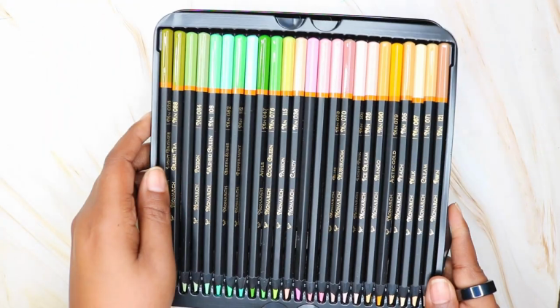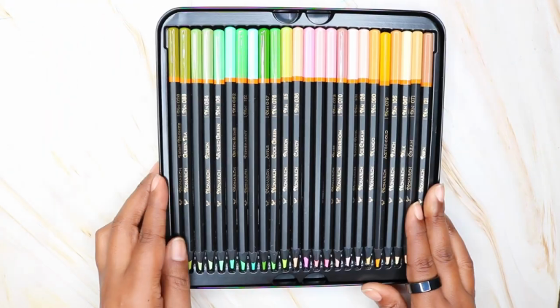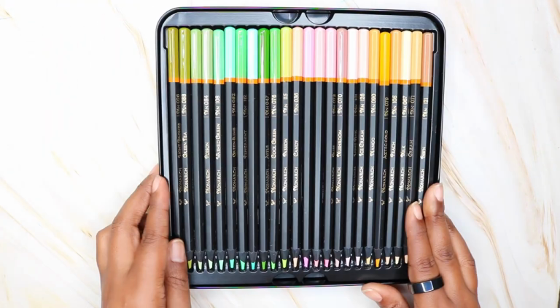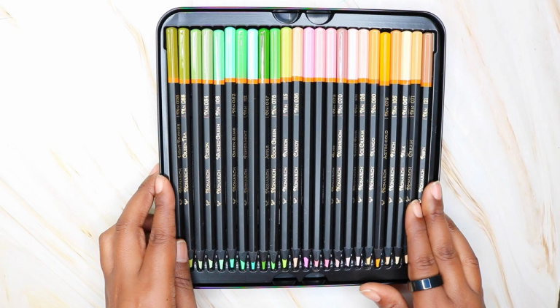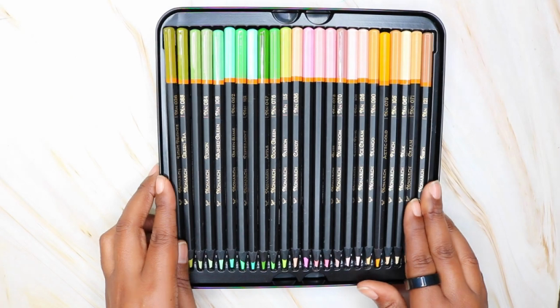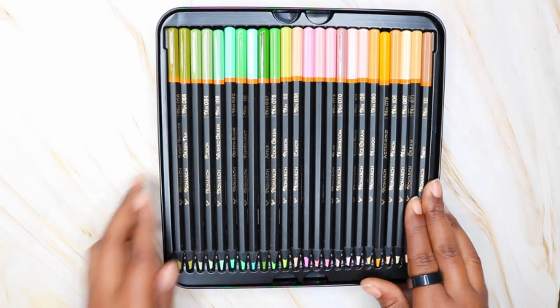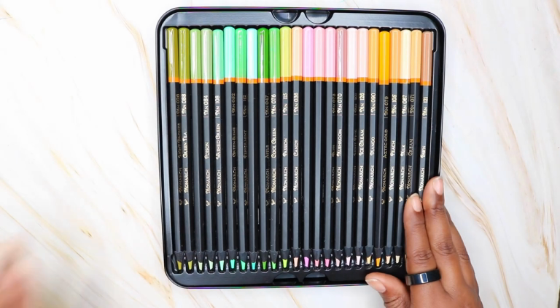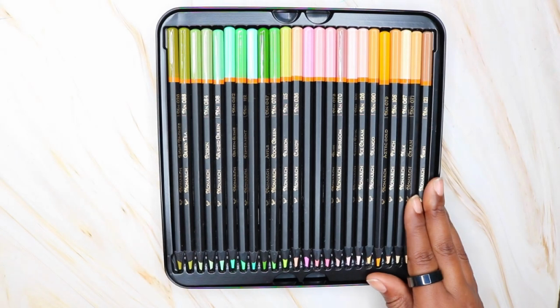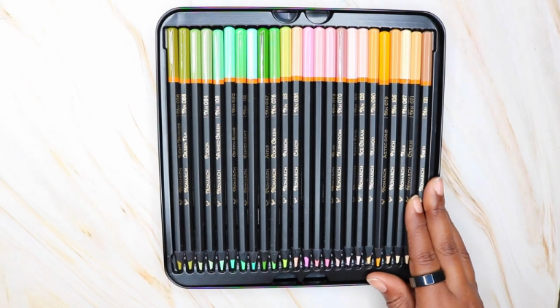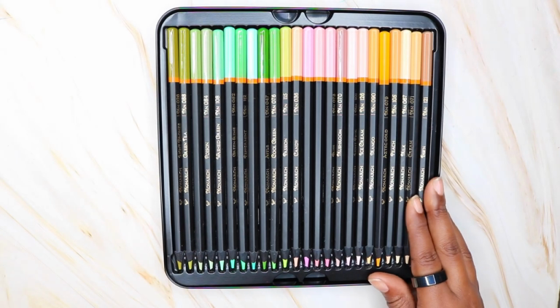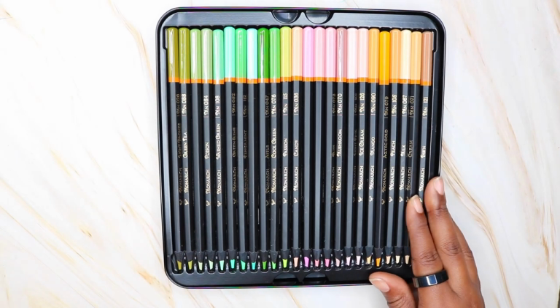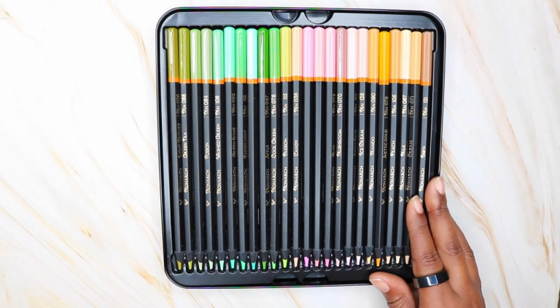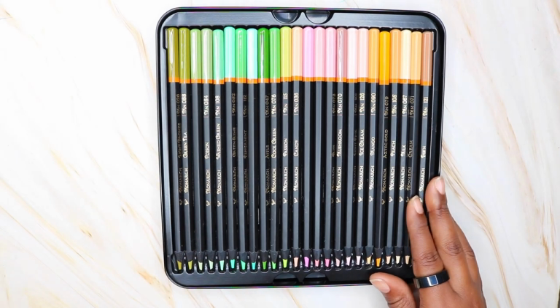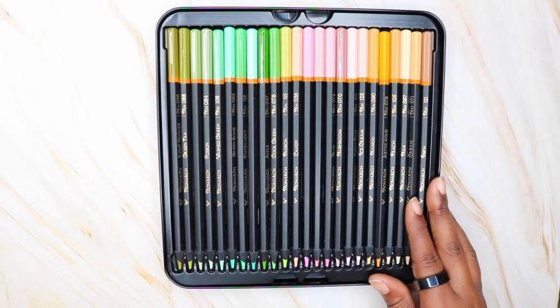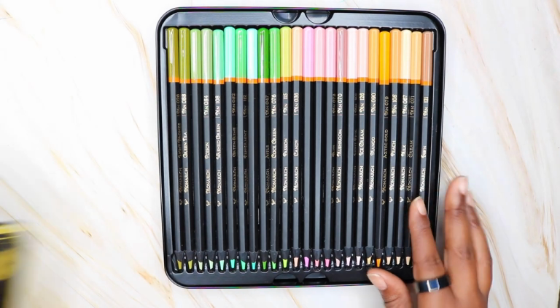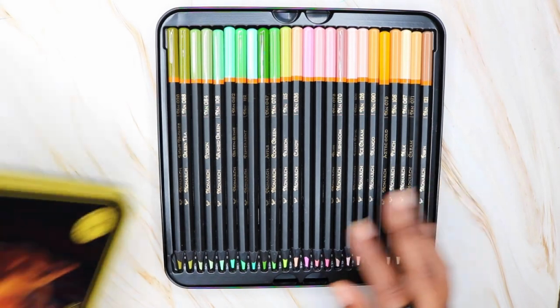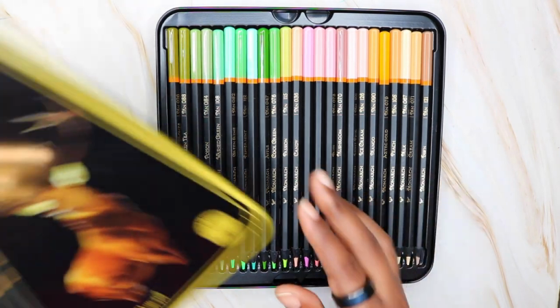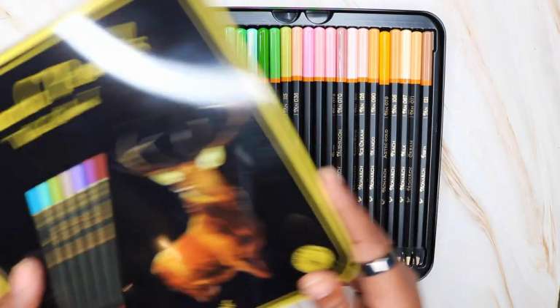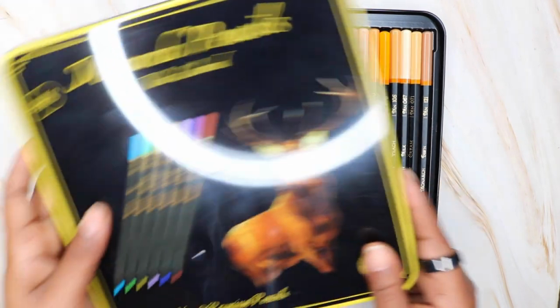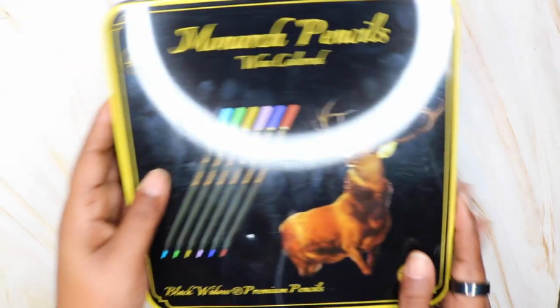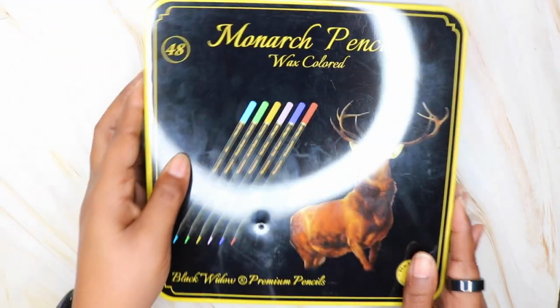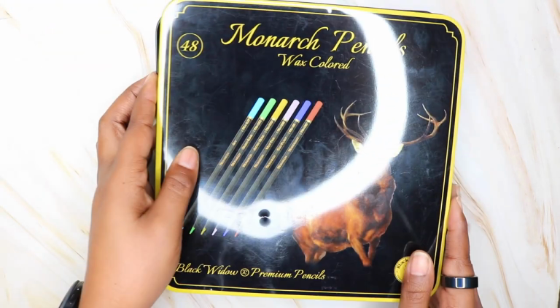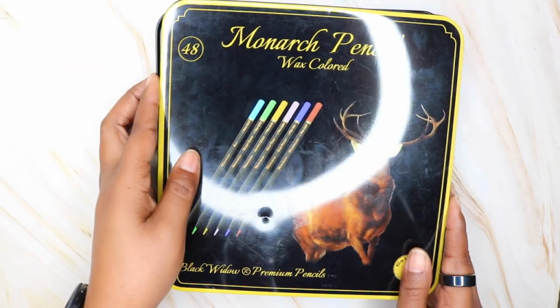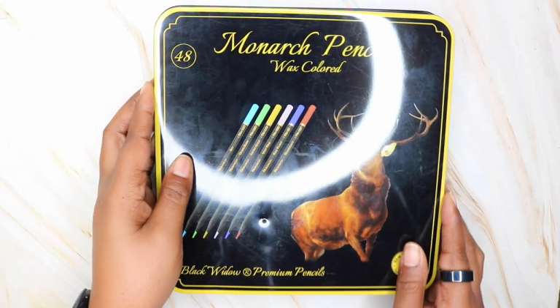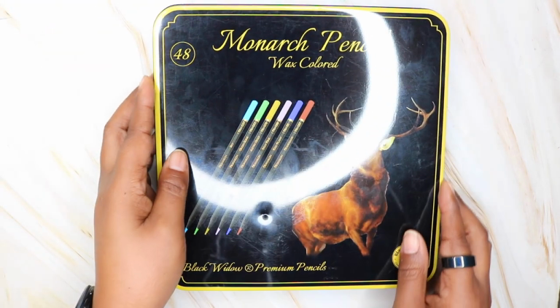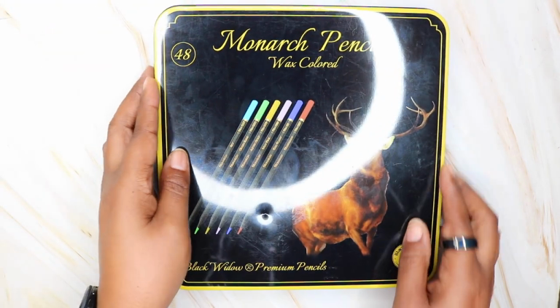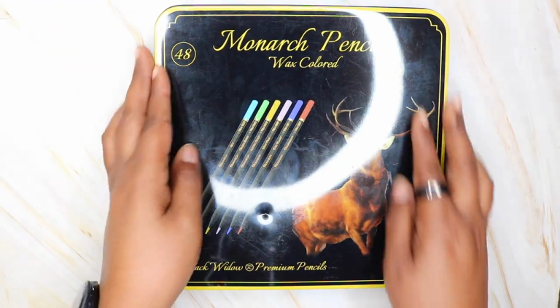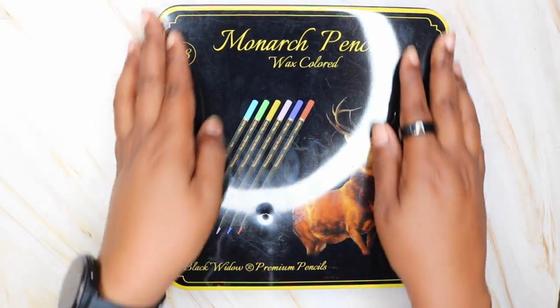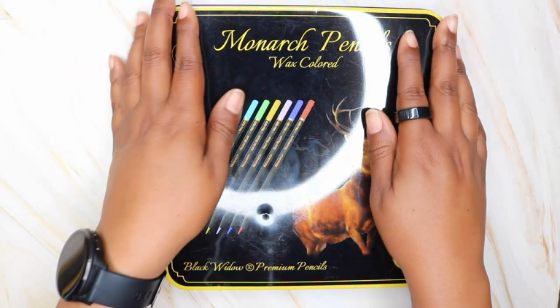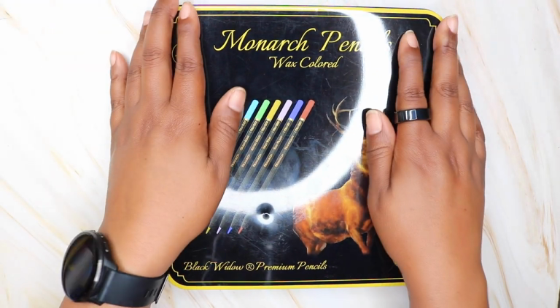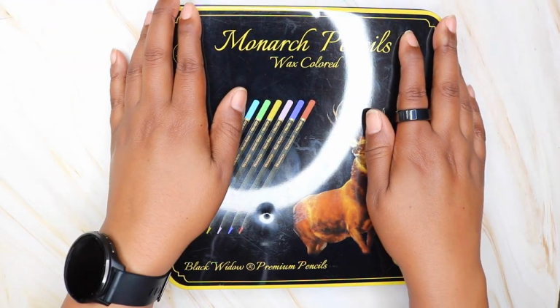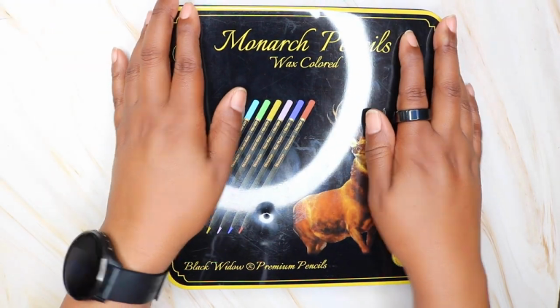If you have Black Widow pencils, how do you store them? Let me know in the comments.